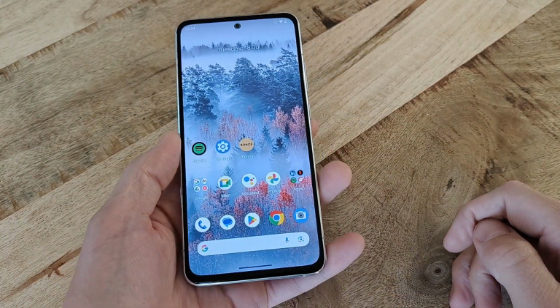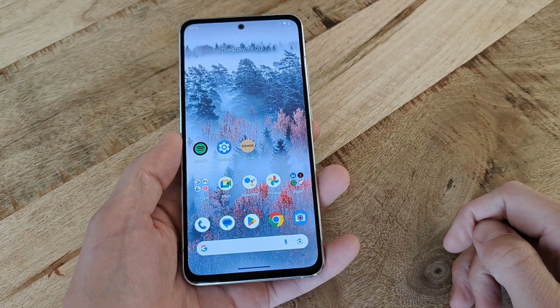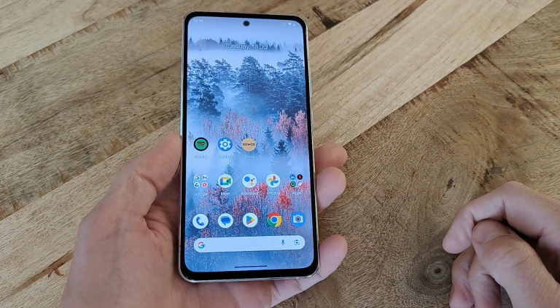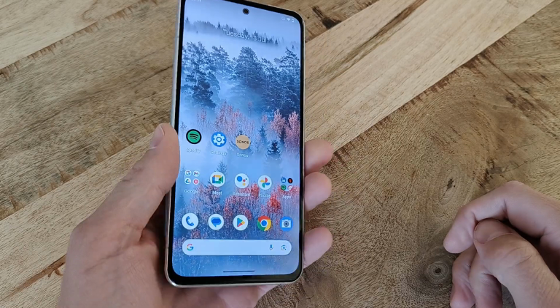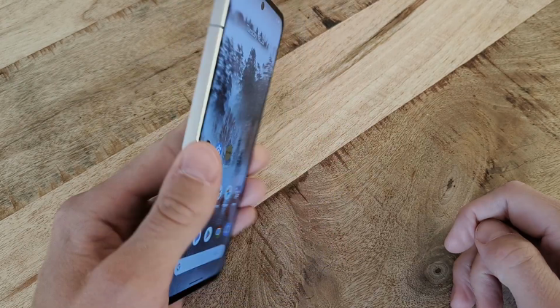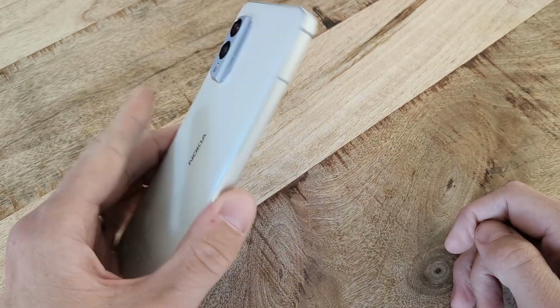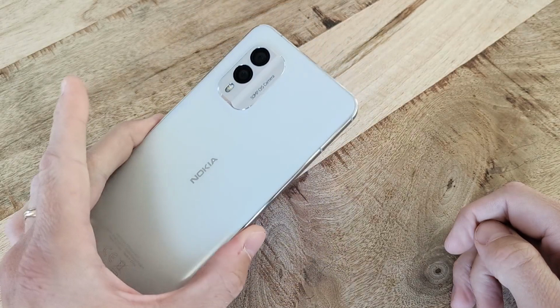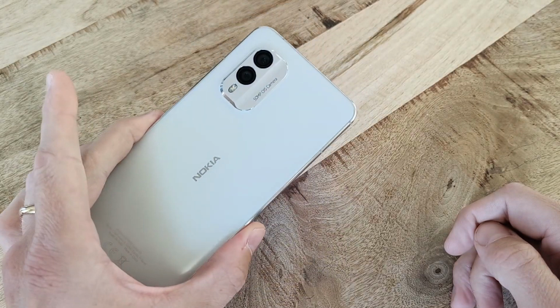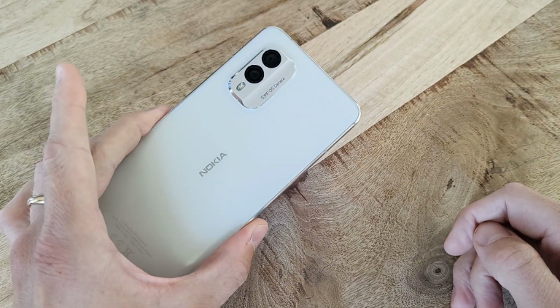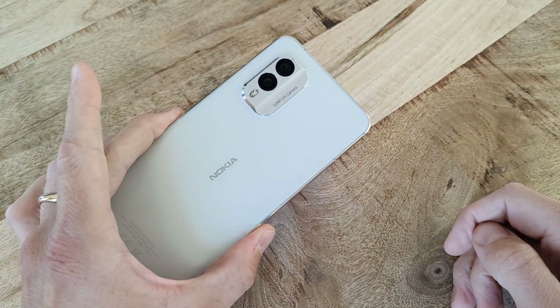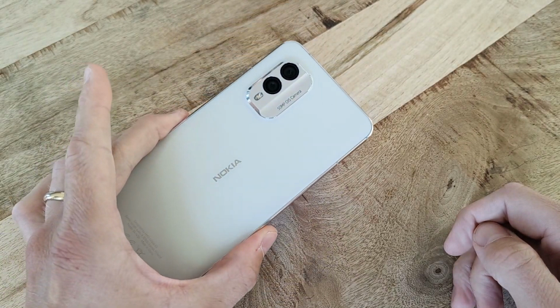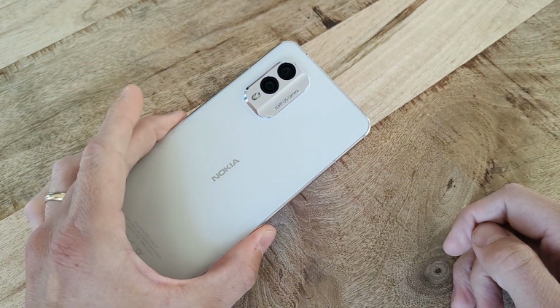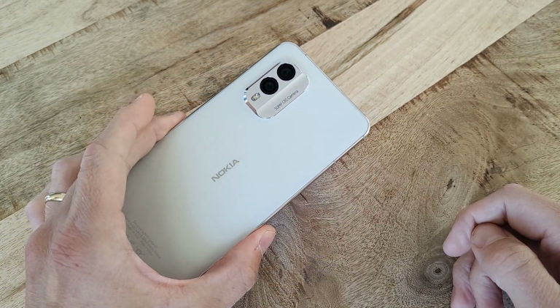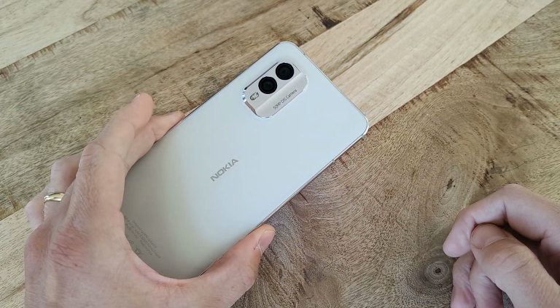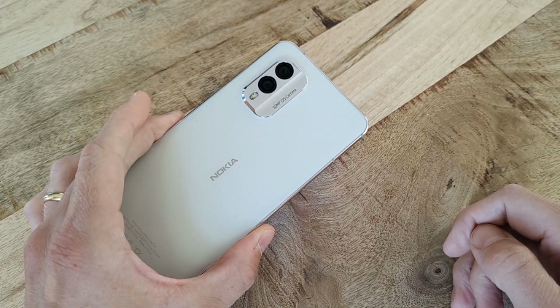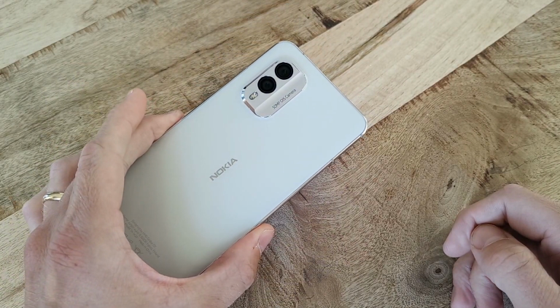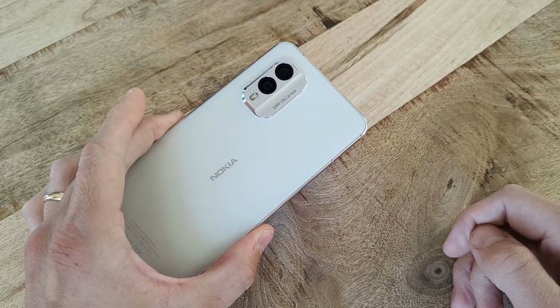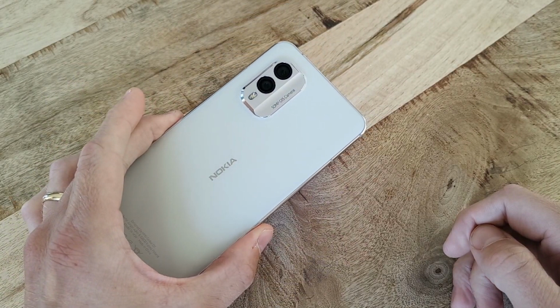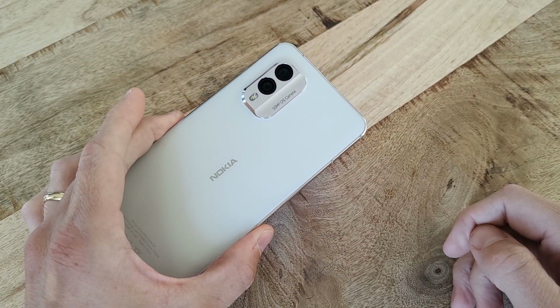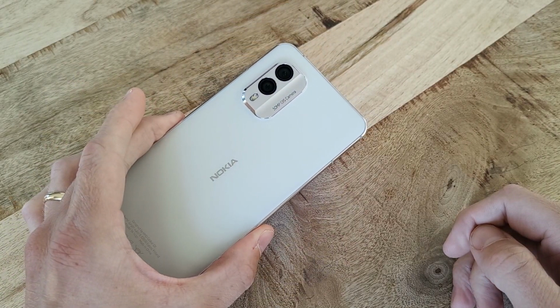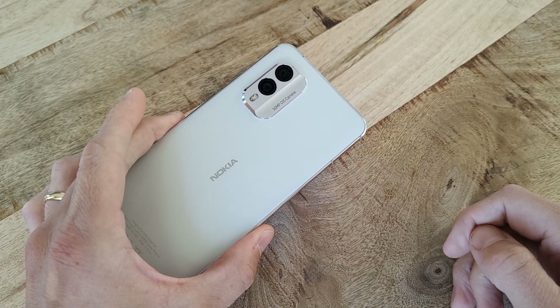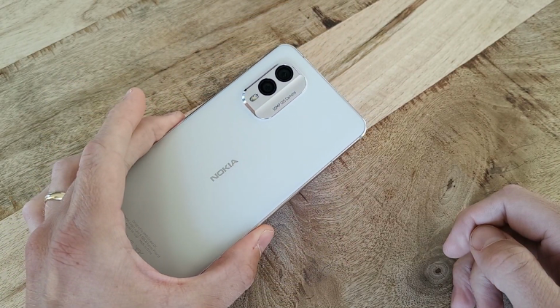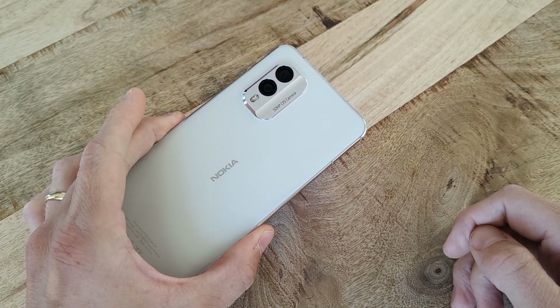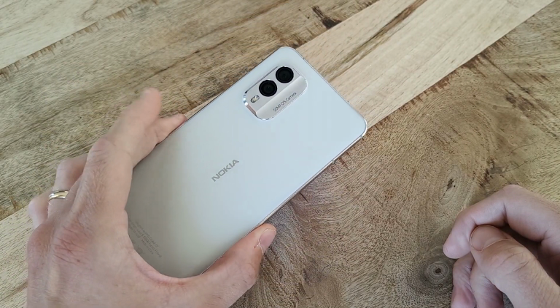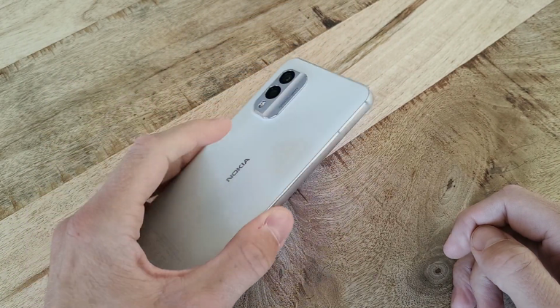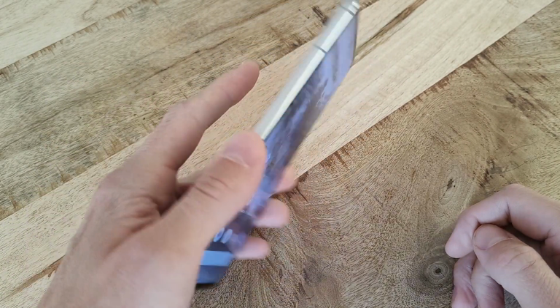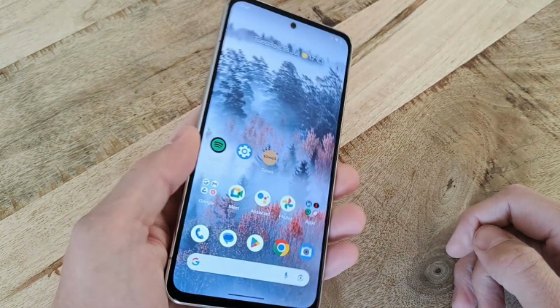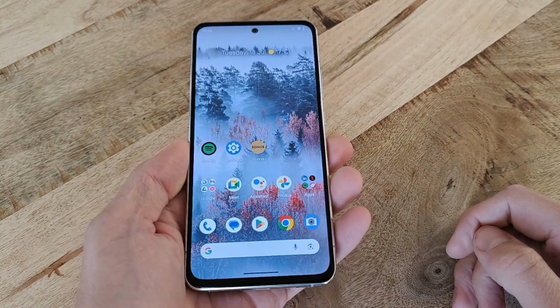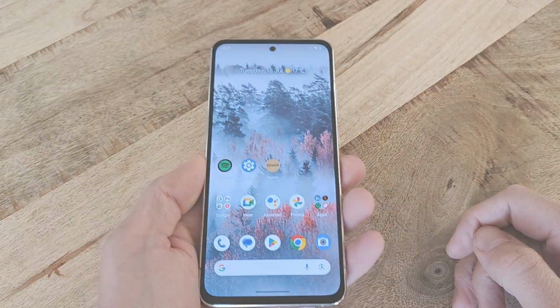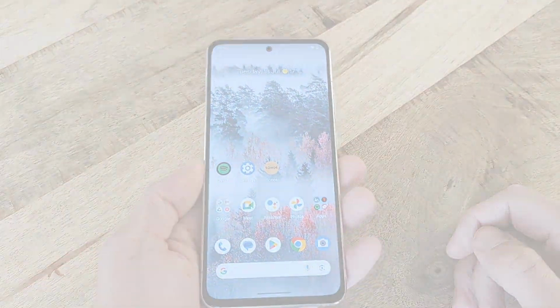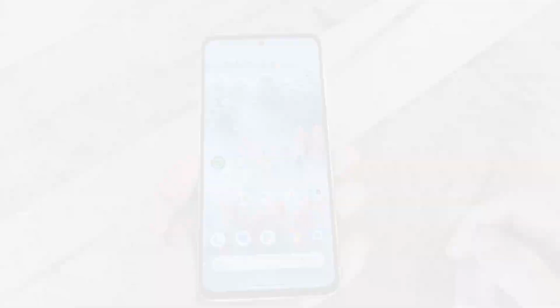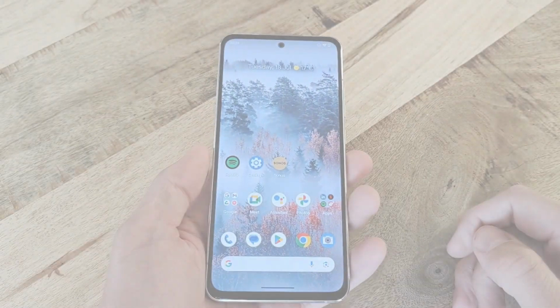First, make sure you have nothing you want to keep on the phone, because in a few seconds, everything currently stored on it will be deleted.